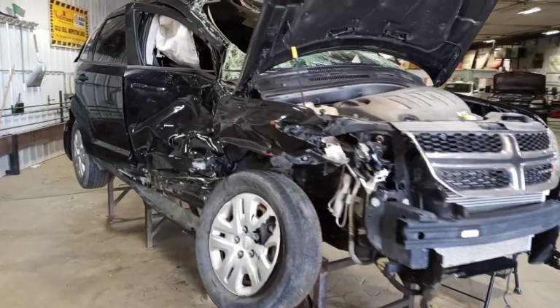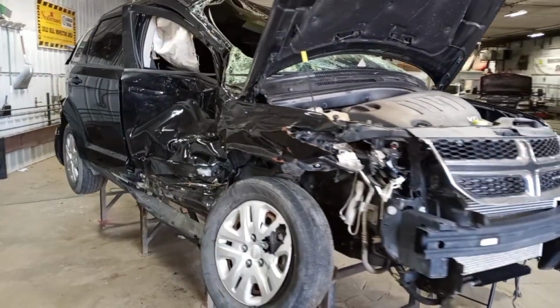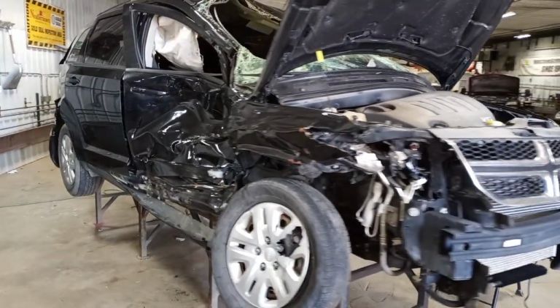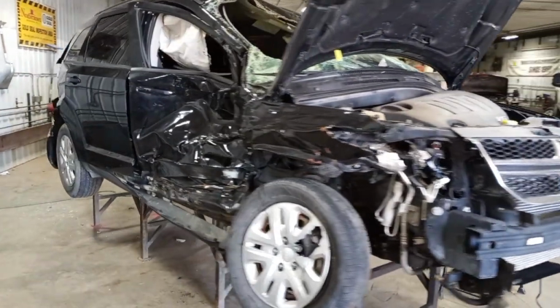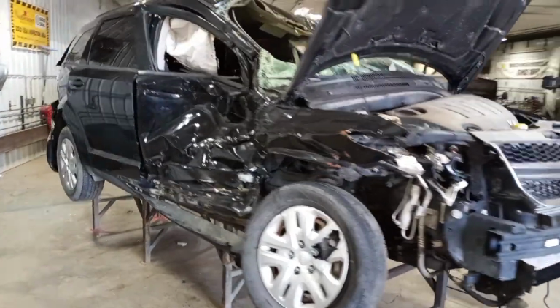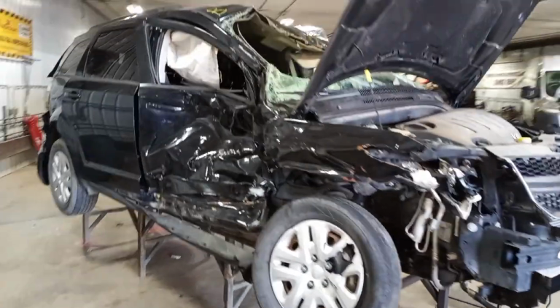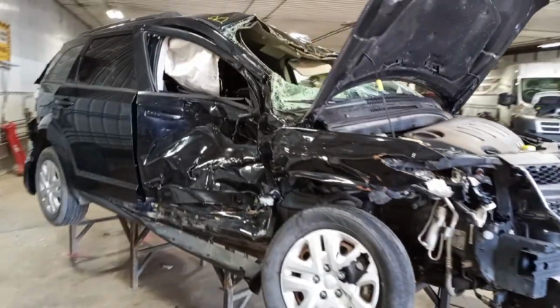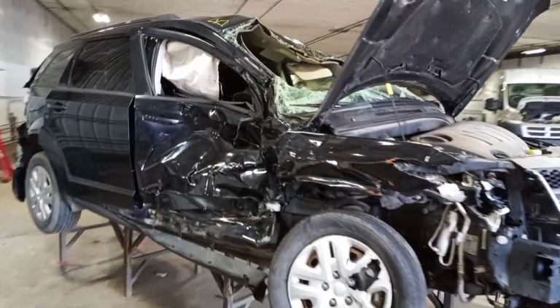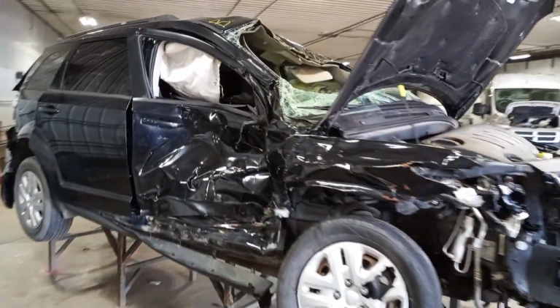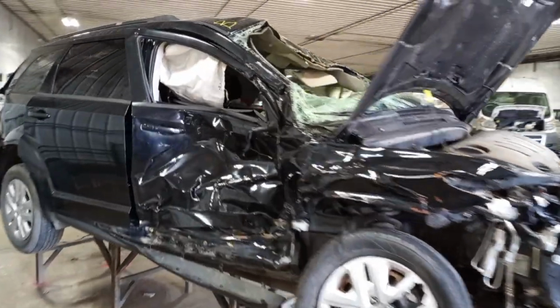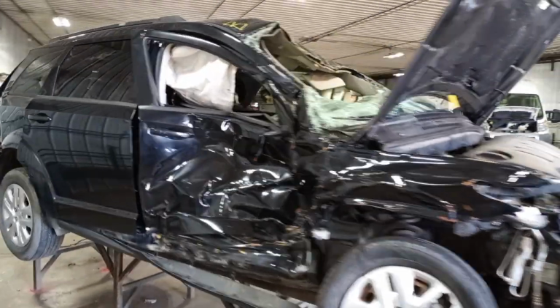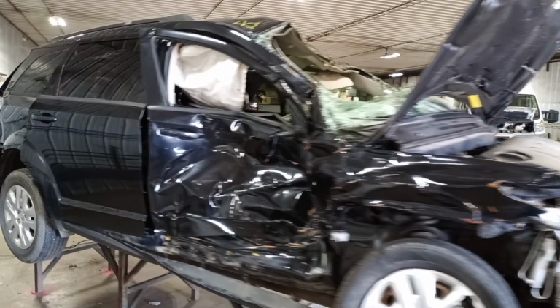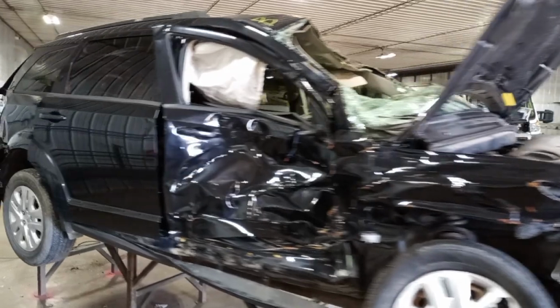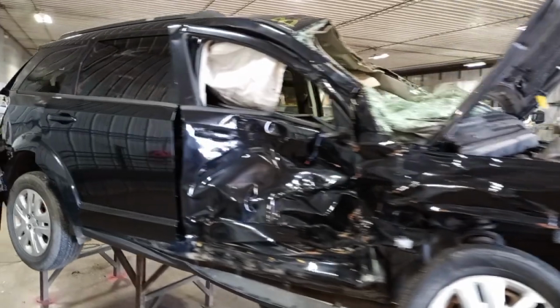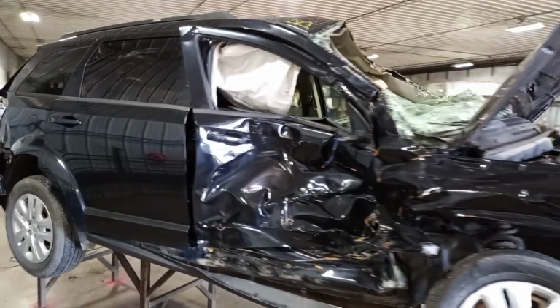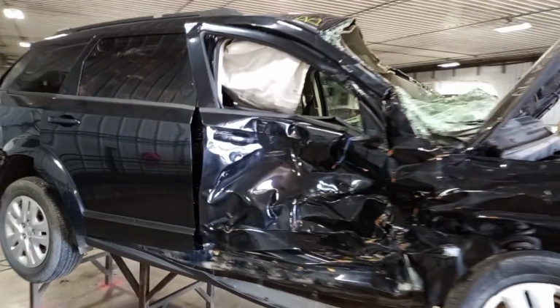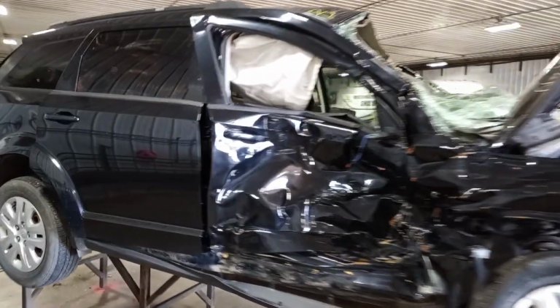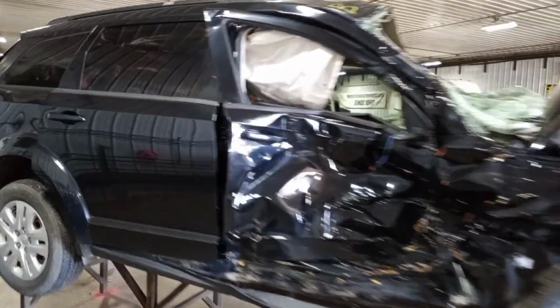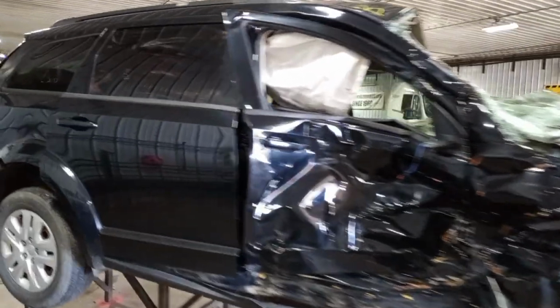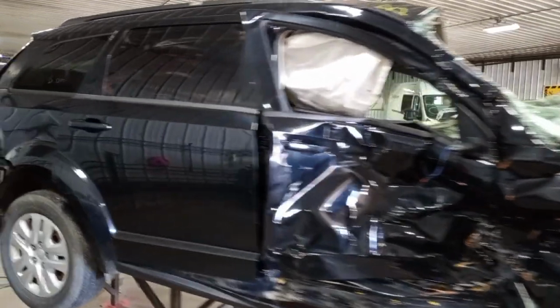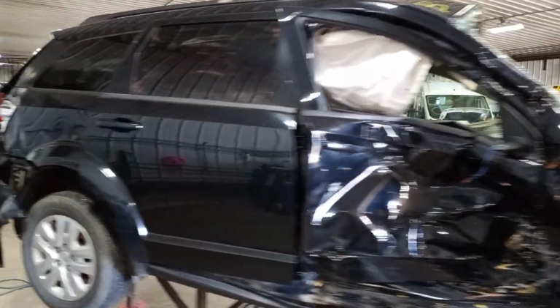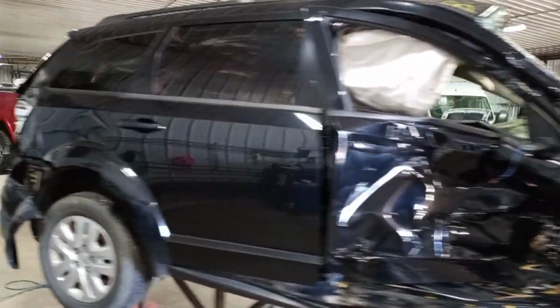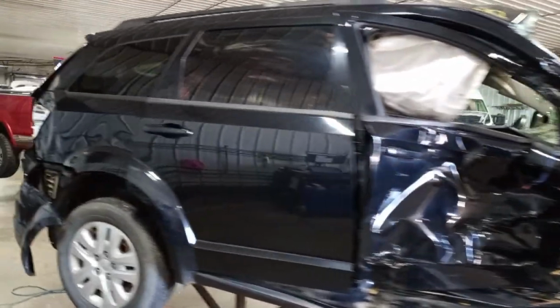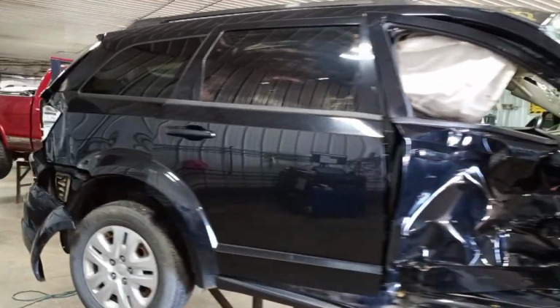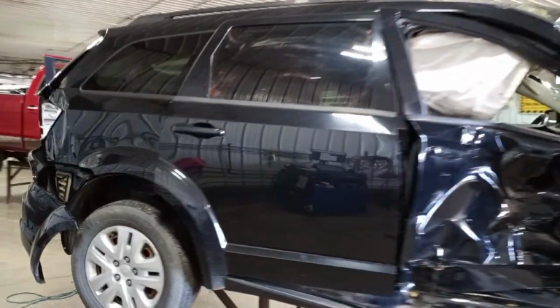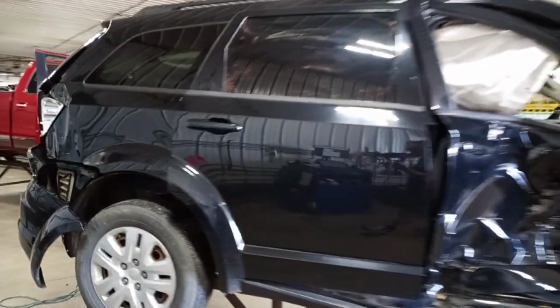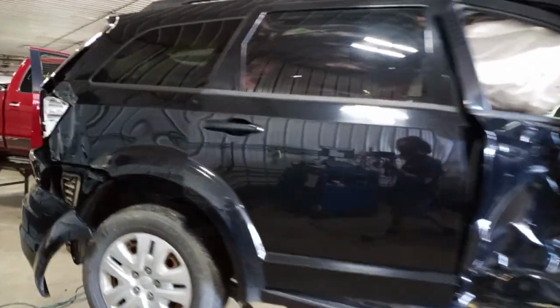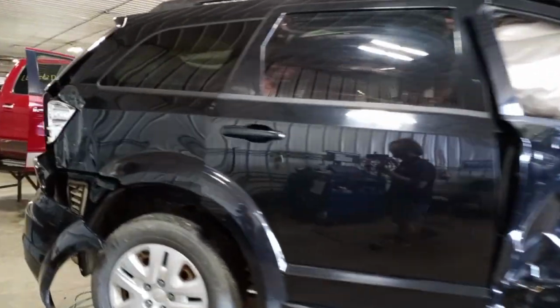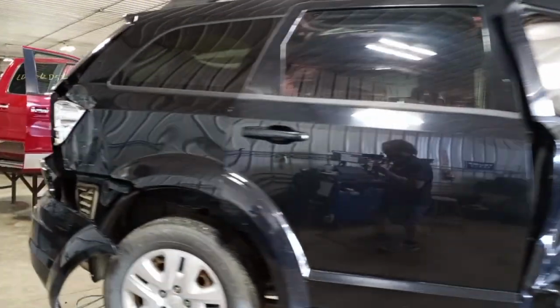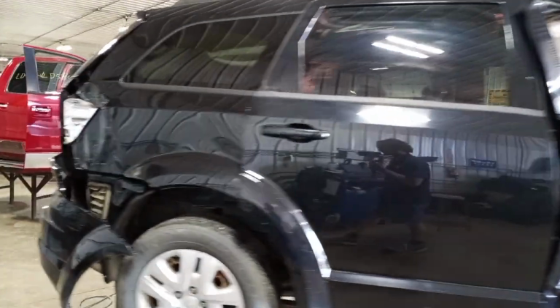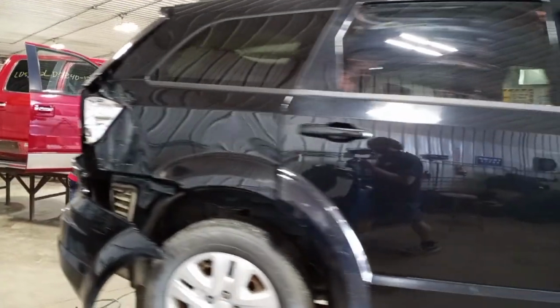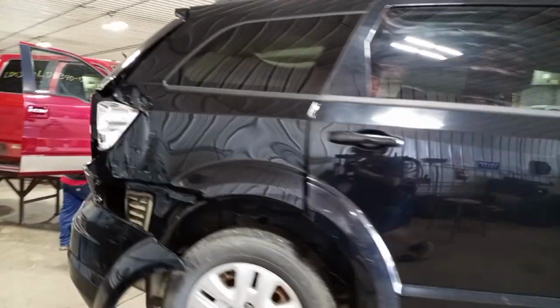Vehicle is damaged all over. Does not start. Verify the drivetrain is okay in teardown. Hubcap car.